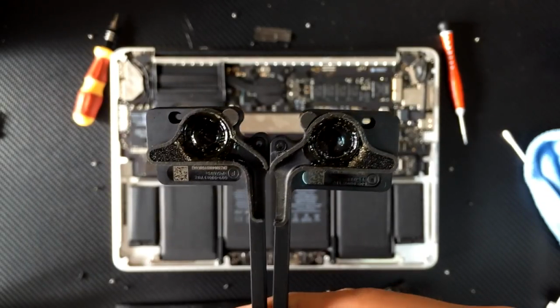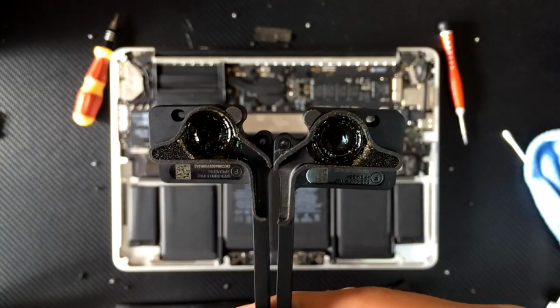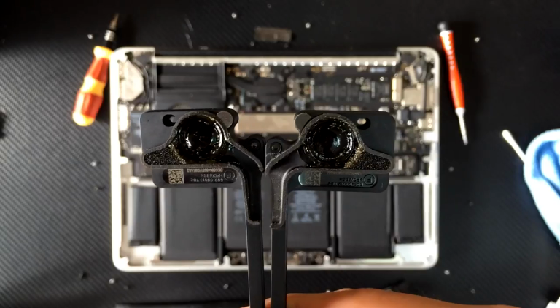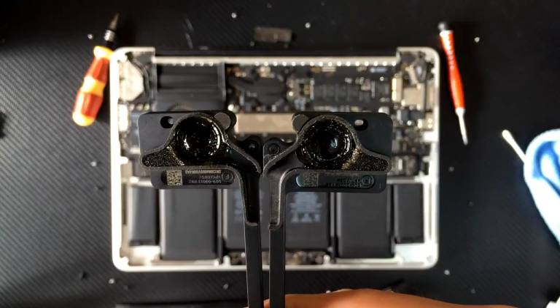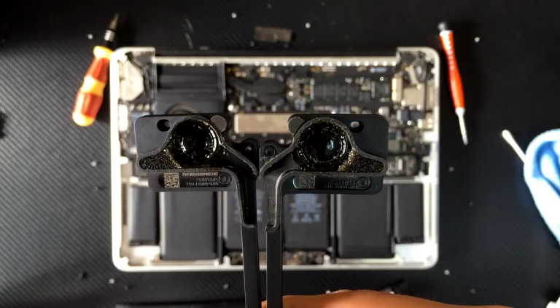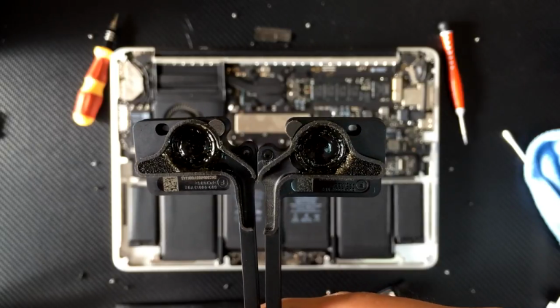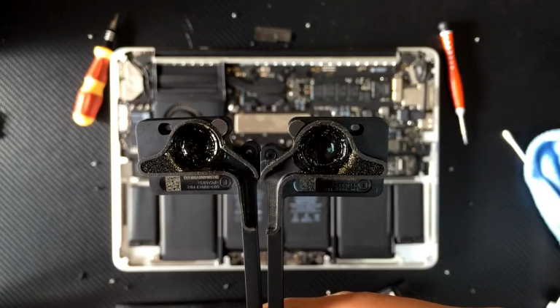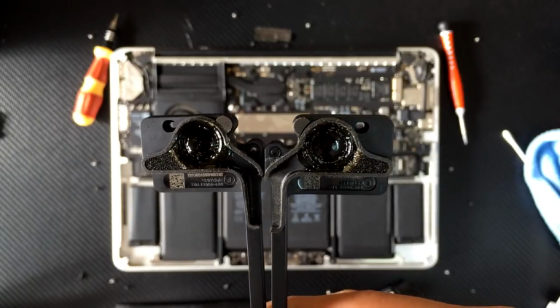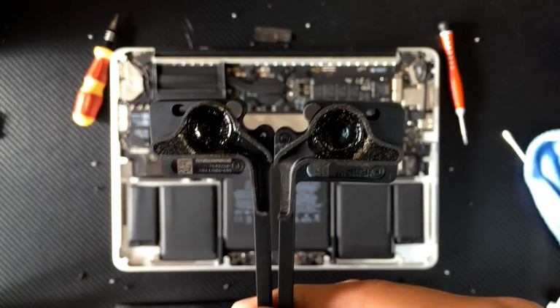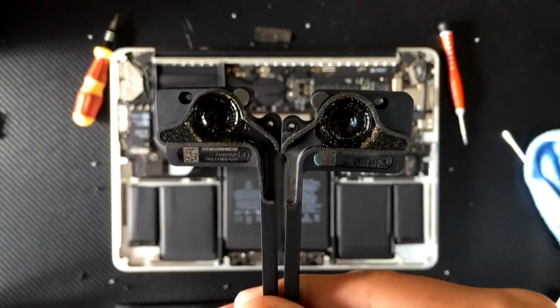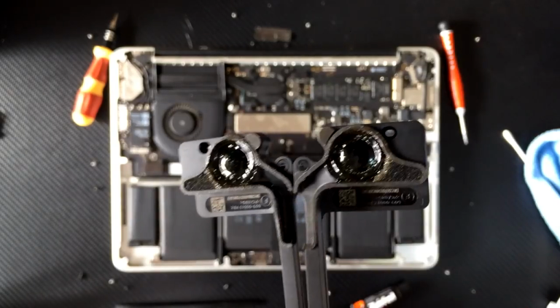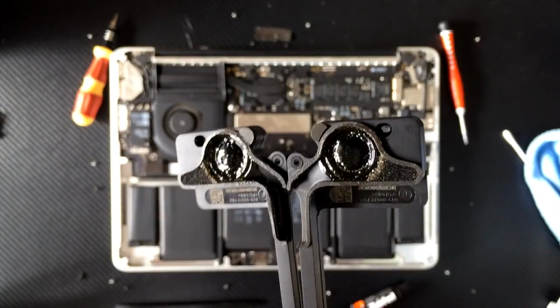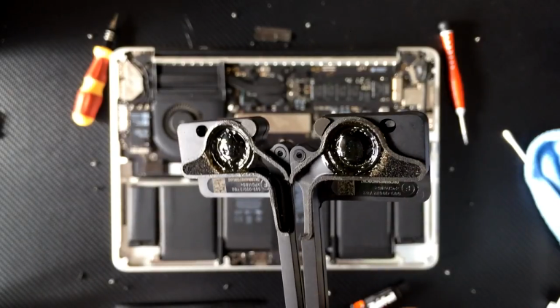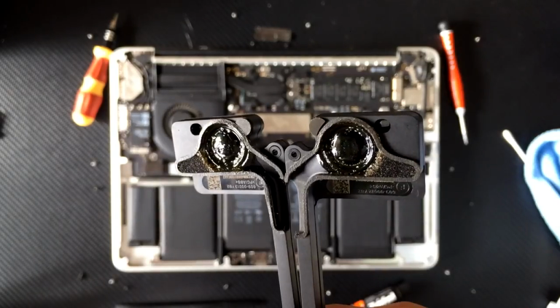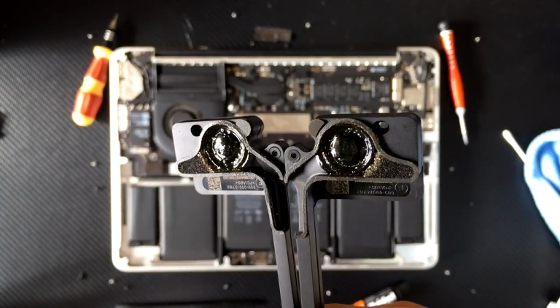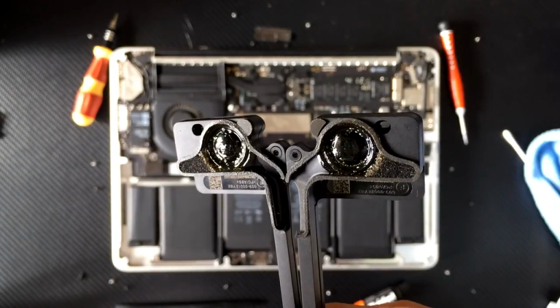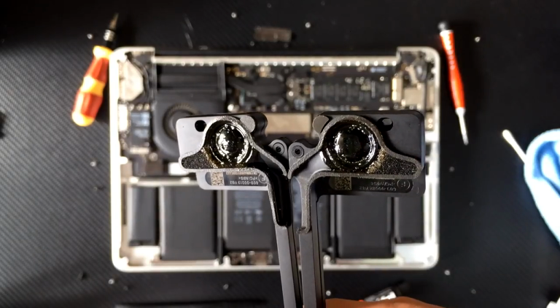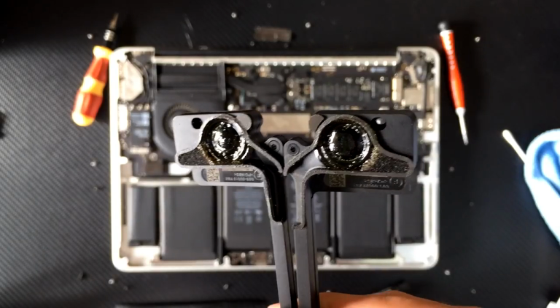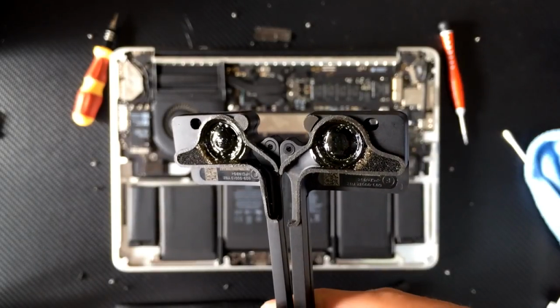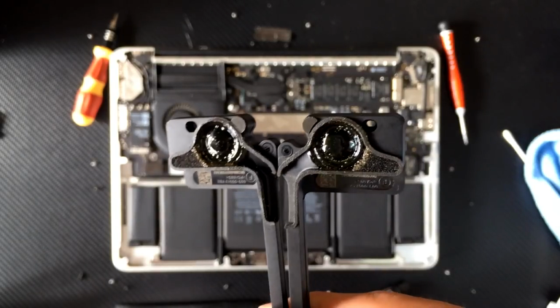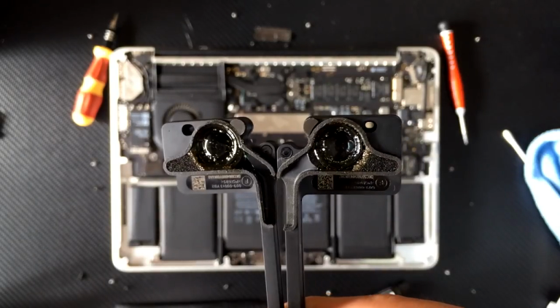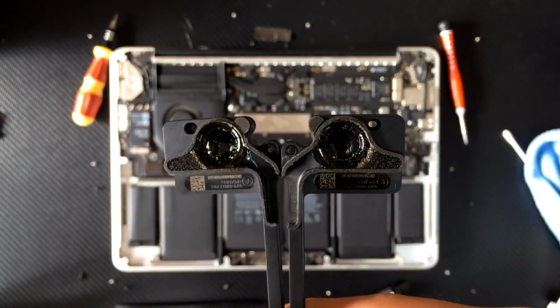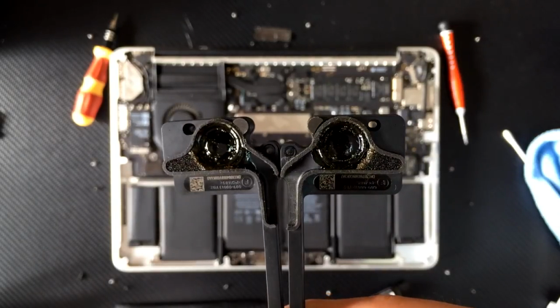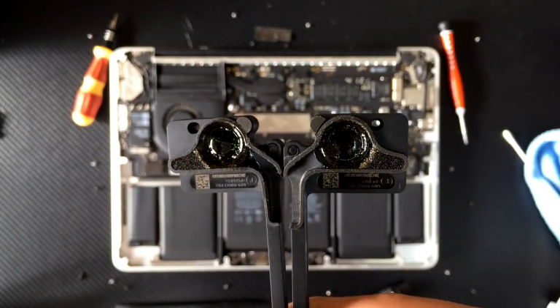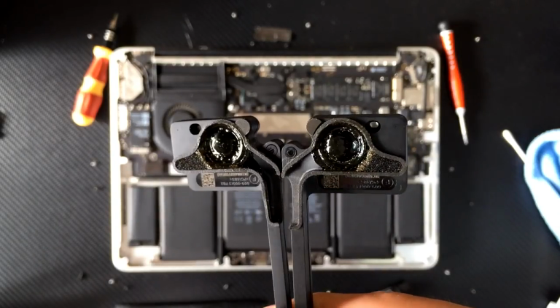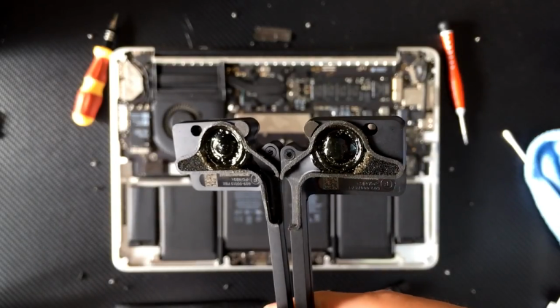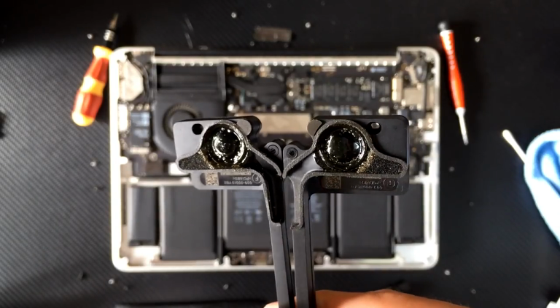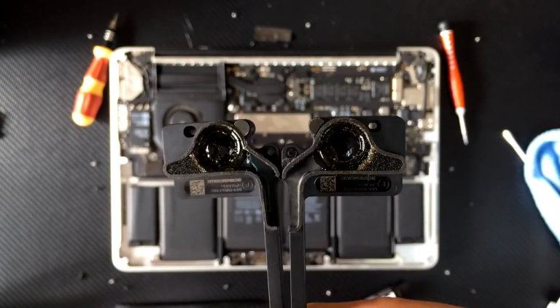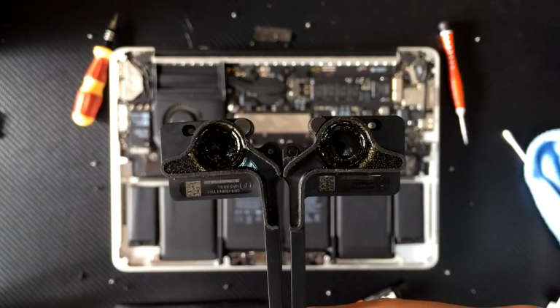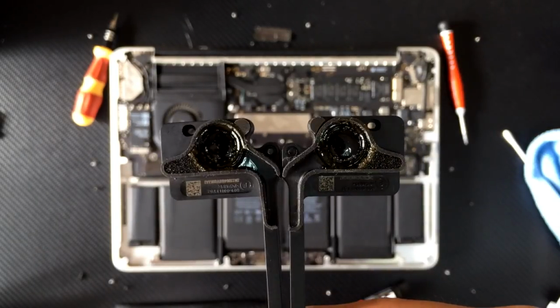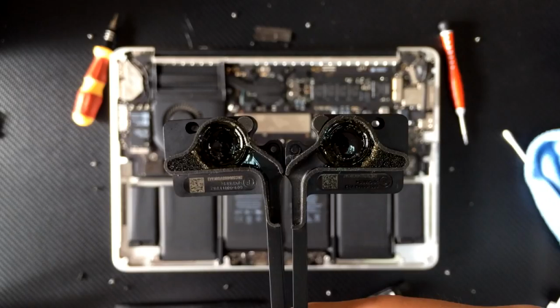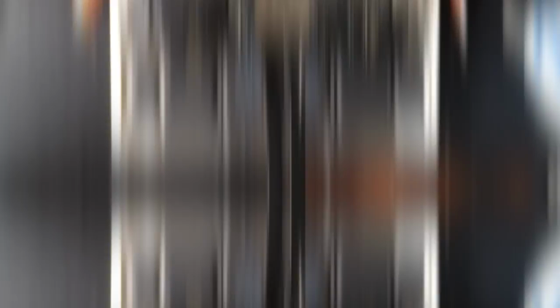Once you're fine with the coat, allow the adhesive to completely dry out for about an hour, then reassemble your MacBook.